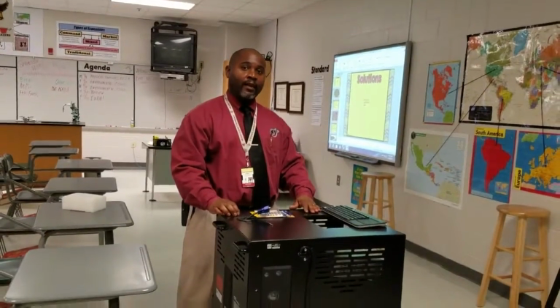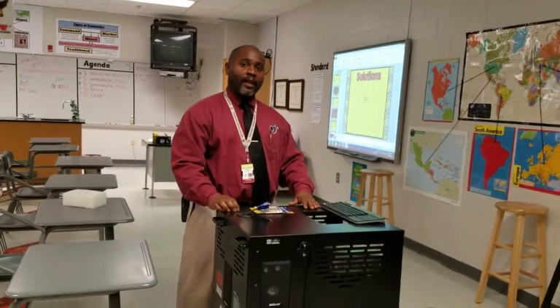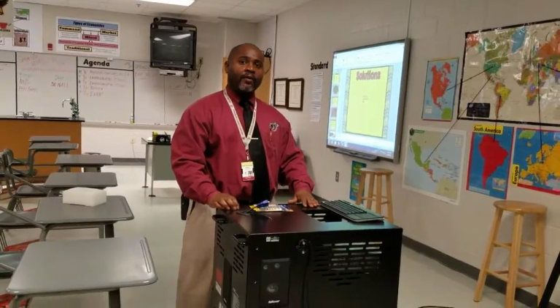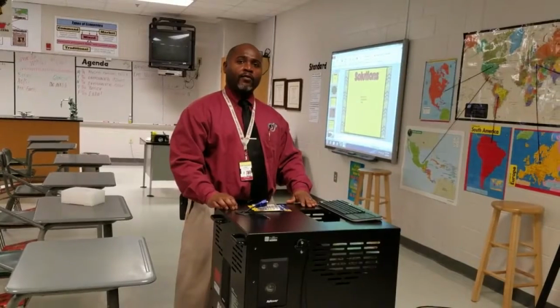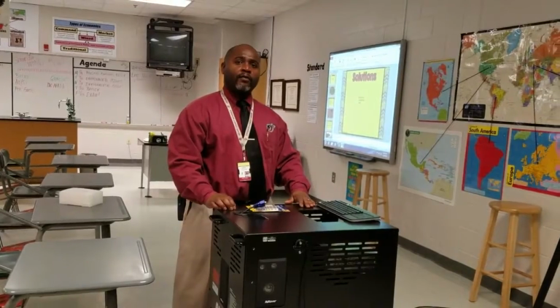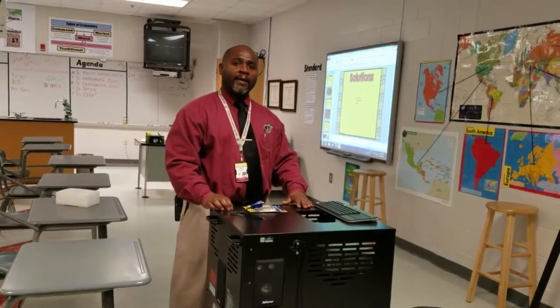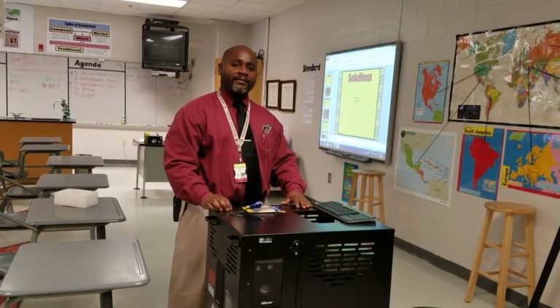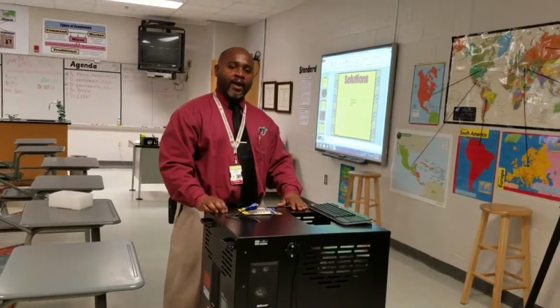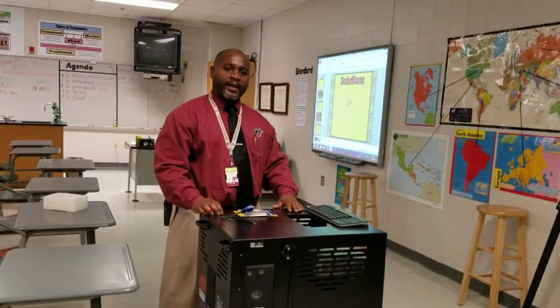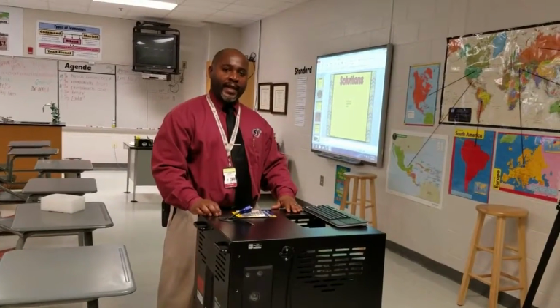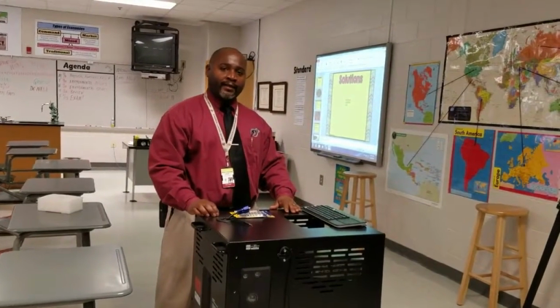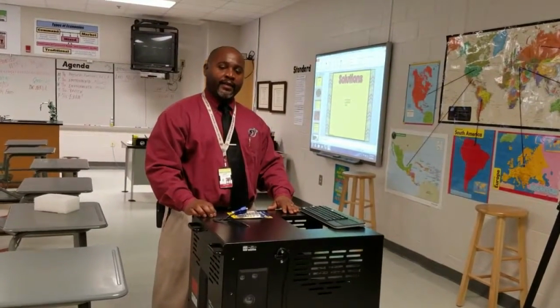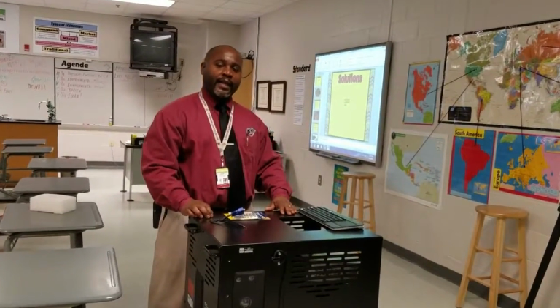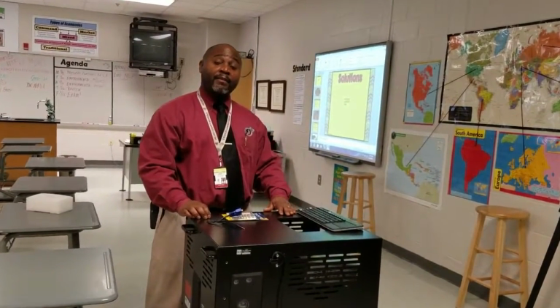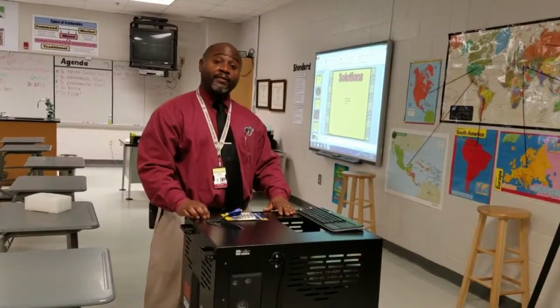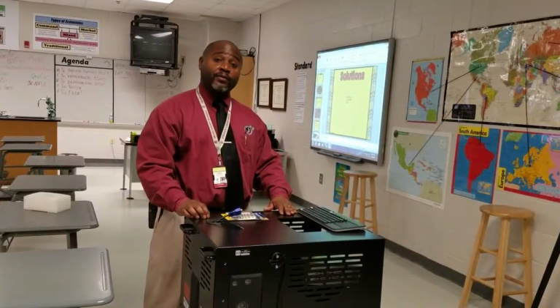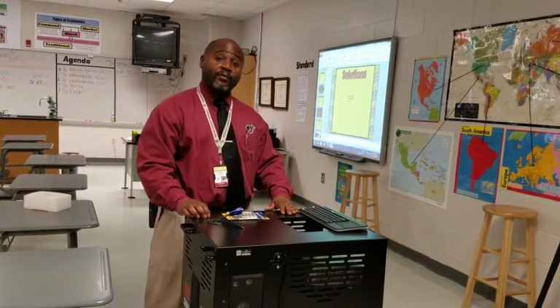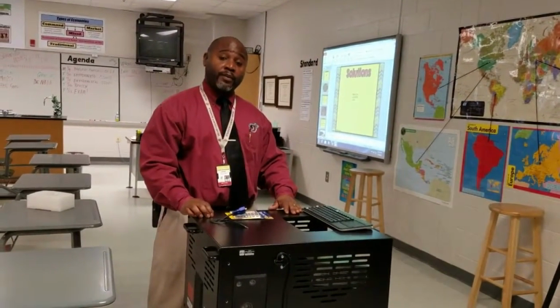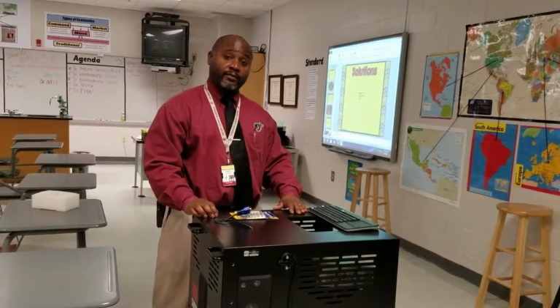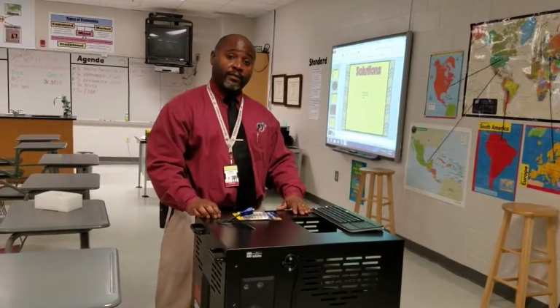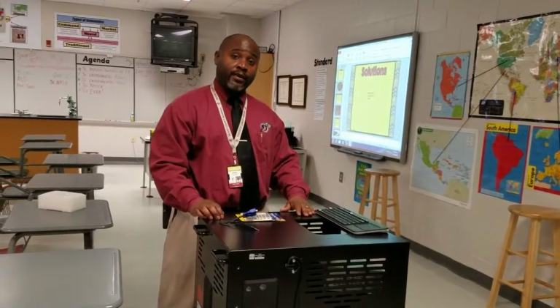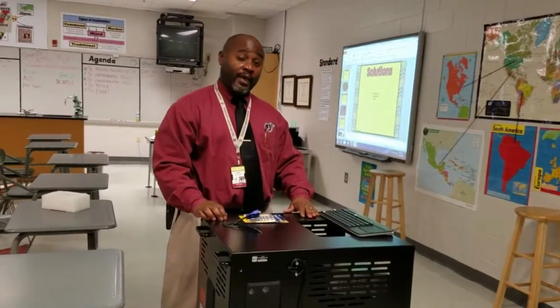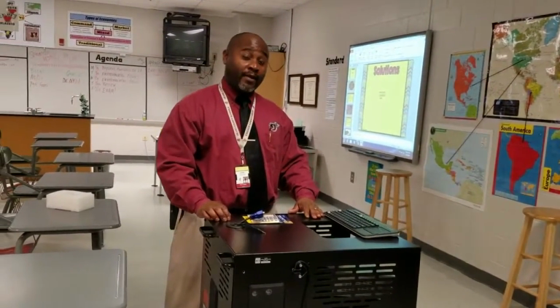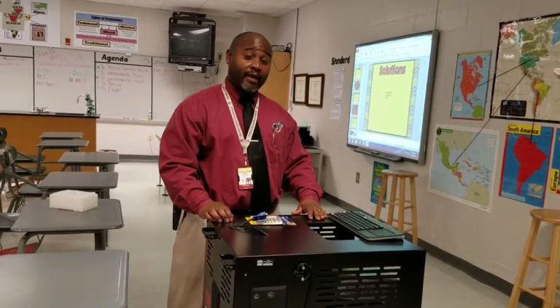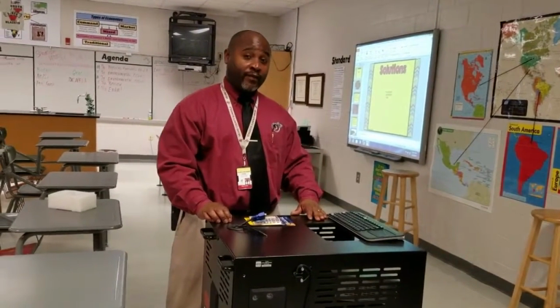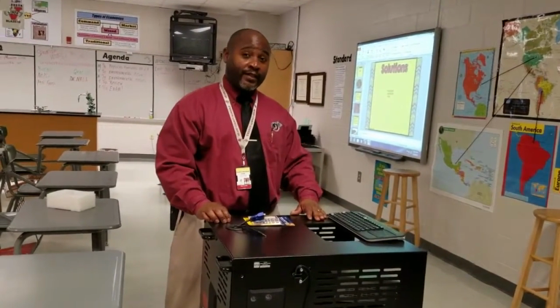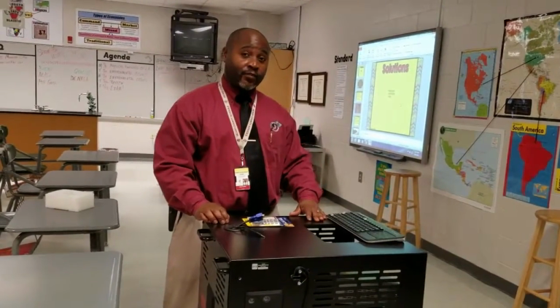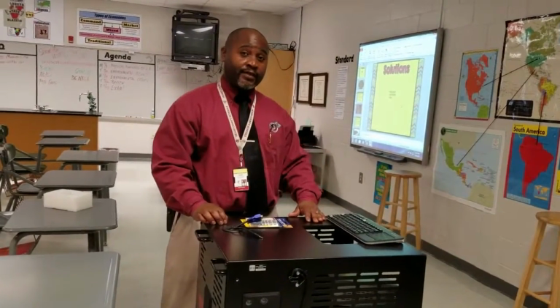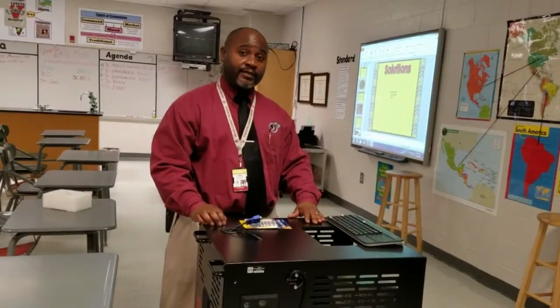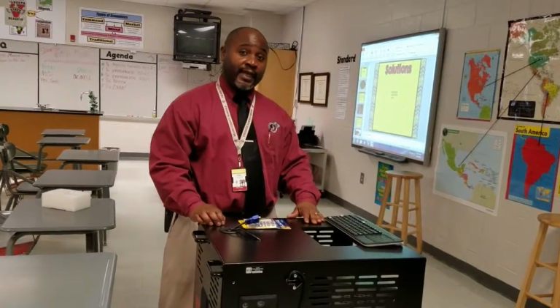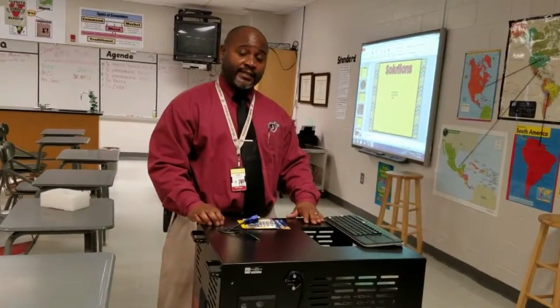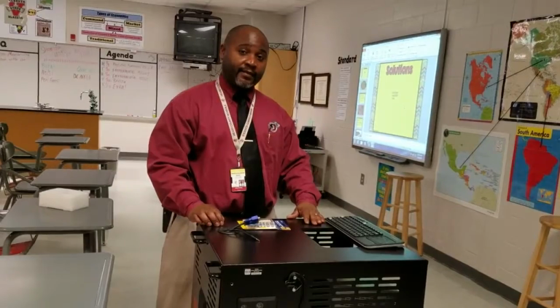Hello, my name is Brian Hadlett, and I'm a middle school principal, and I'm here with this week's Tech Tip.